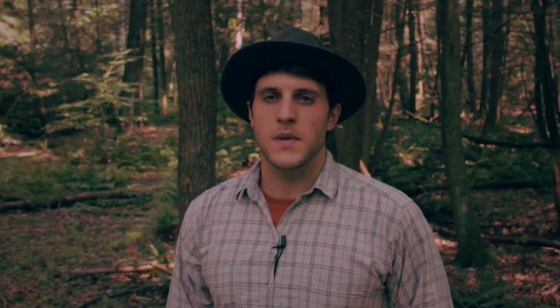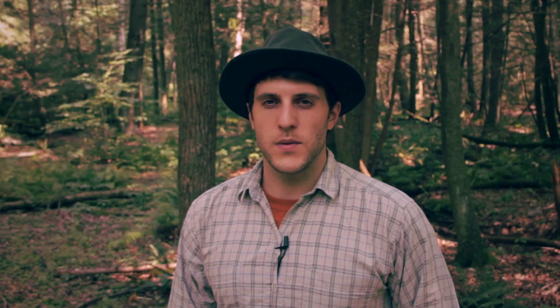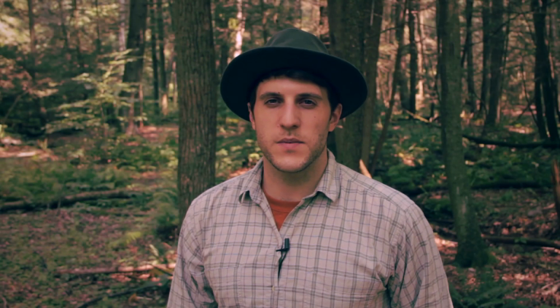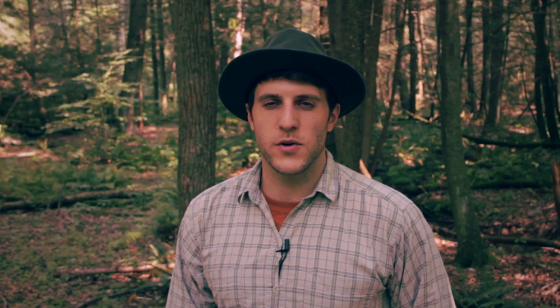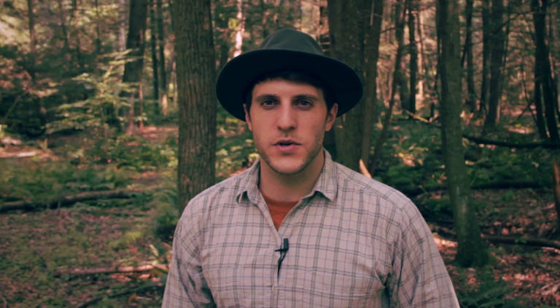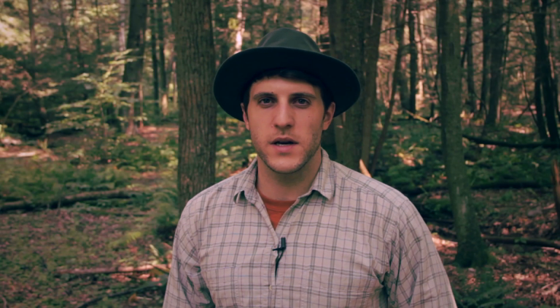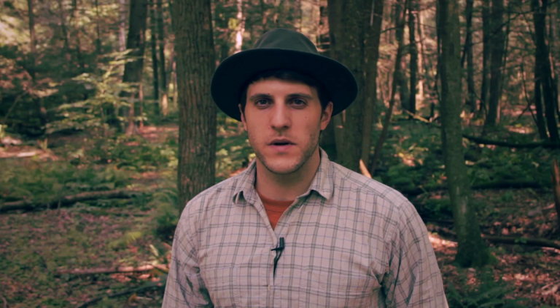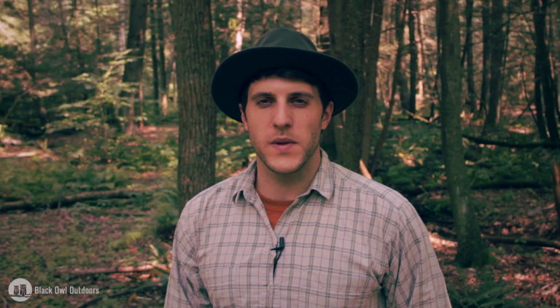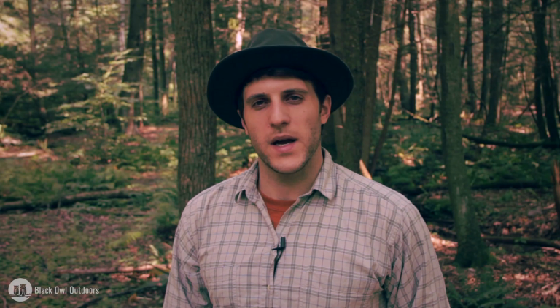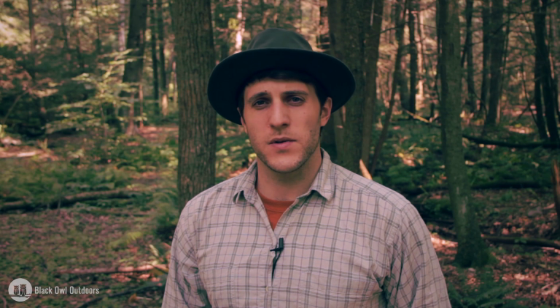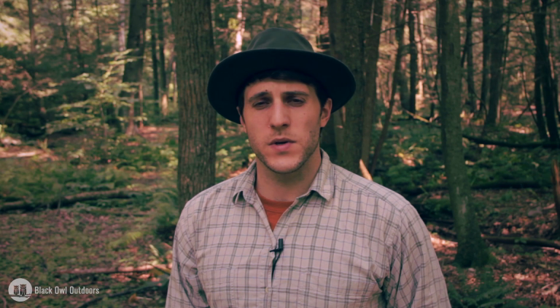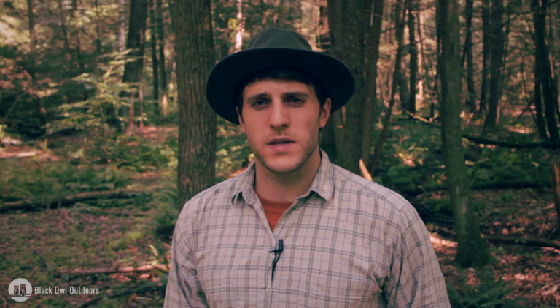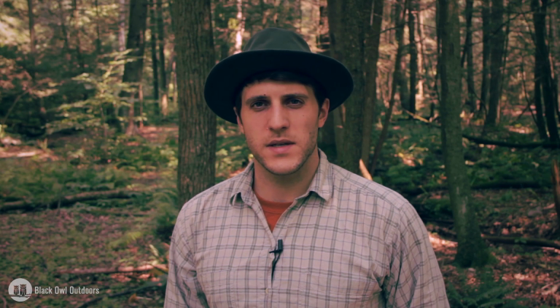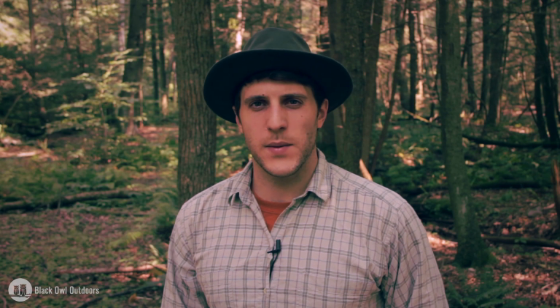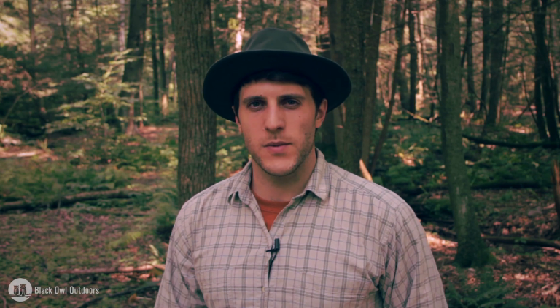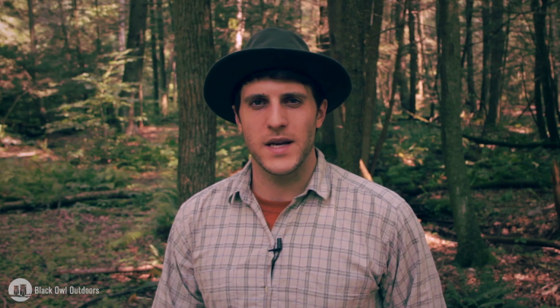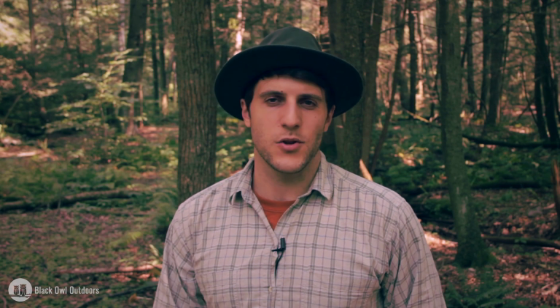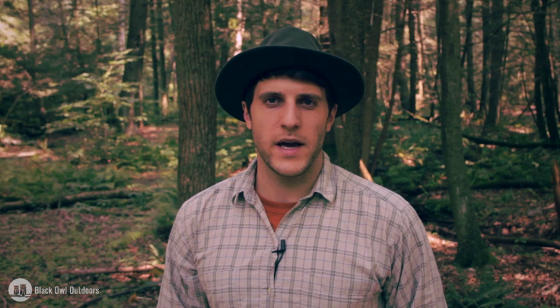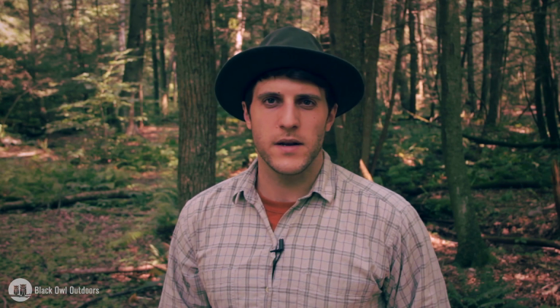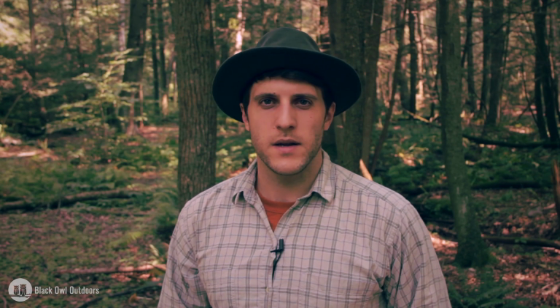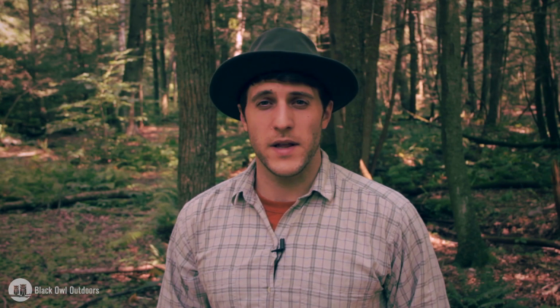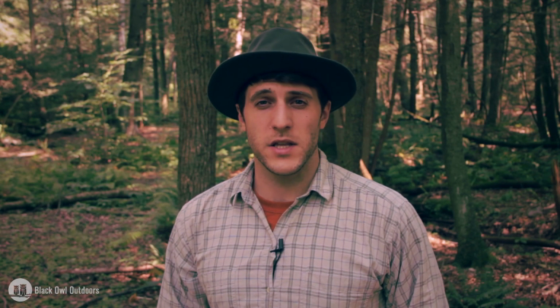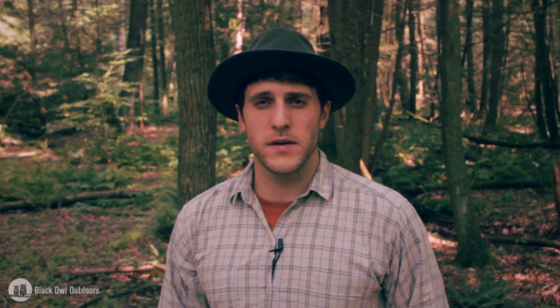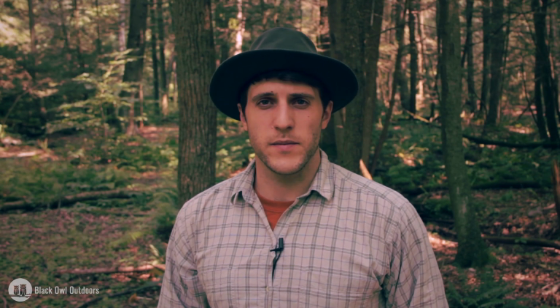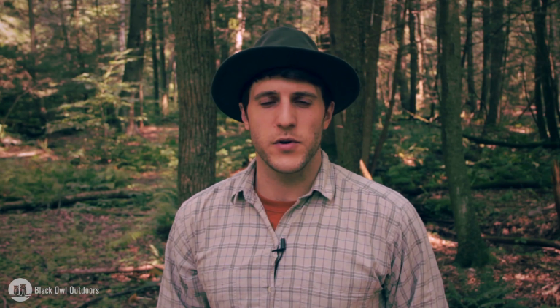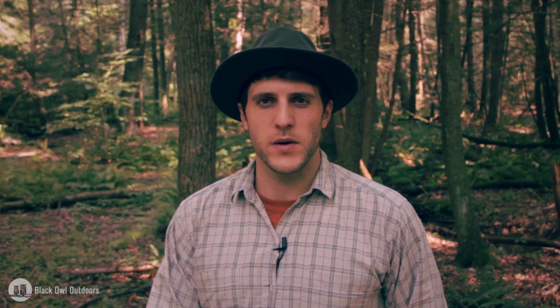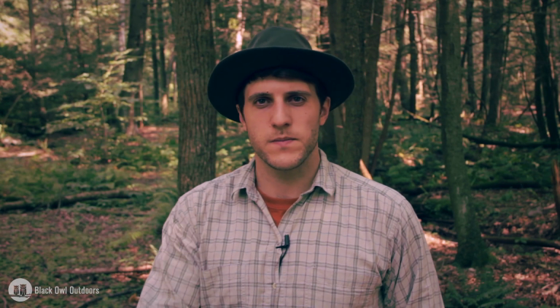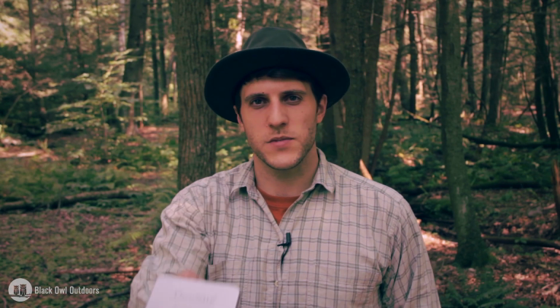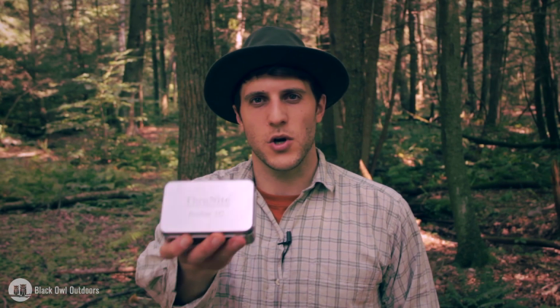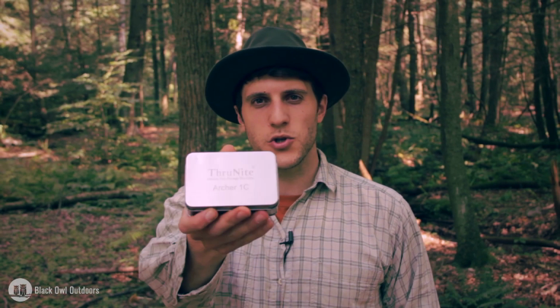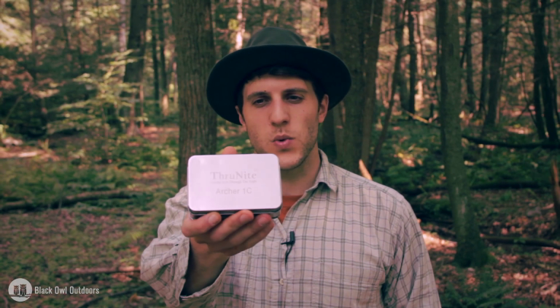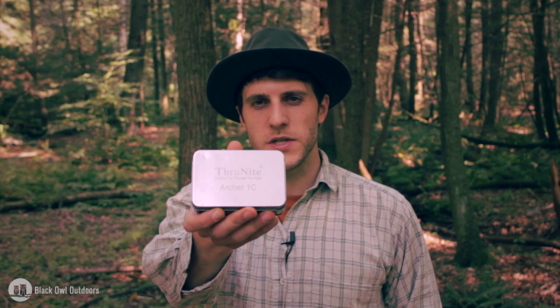Hey, what's up turtles! Crick here with Black Owl Outdoors, and today we're going to be taking a look at a flashlight from Thrunite, which is the Archer 1C.